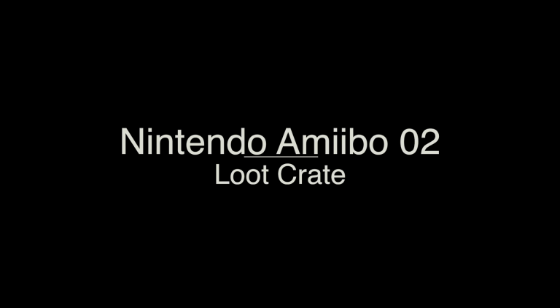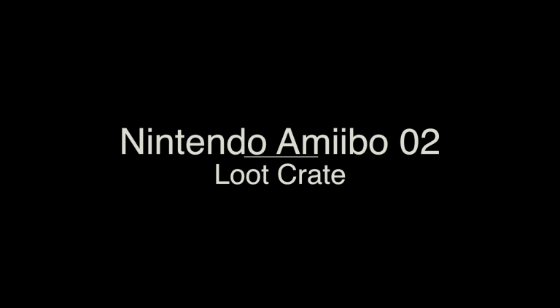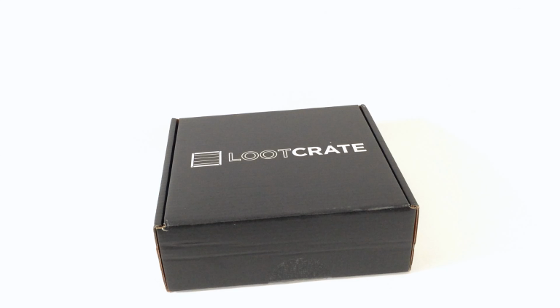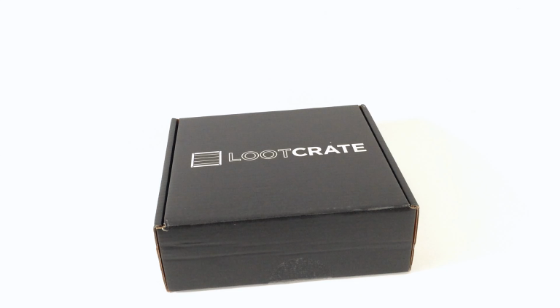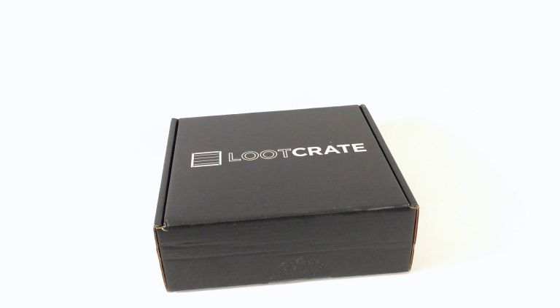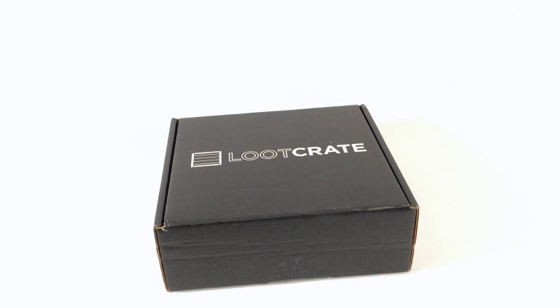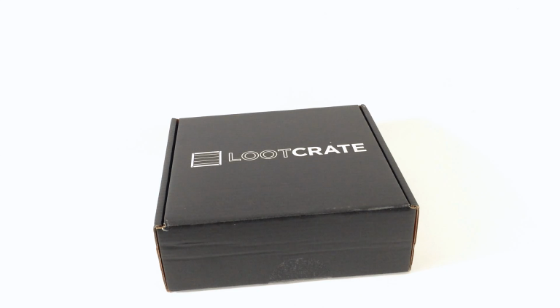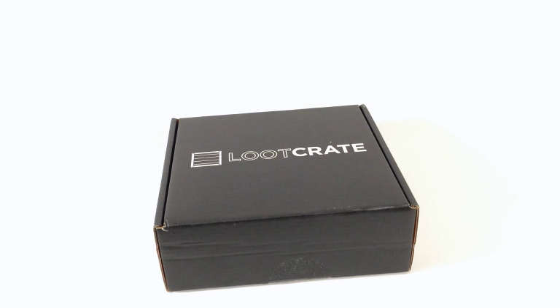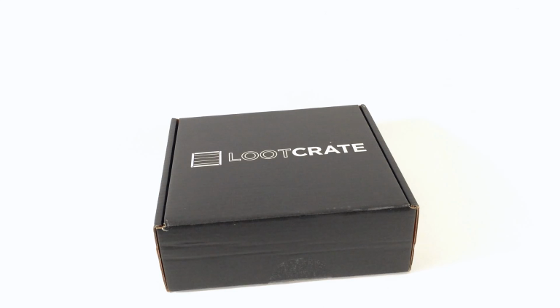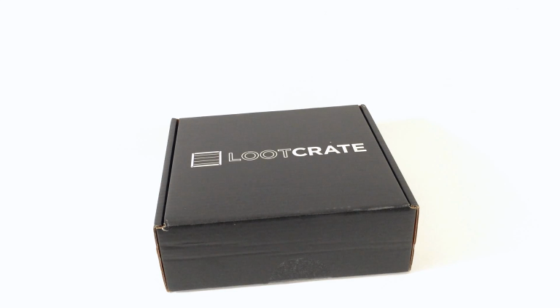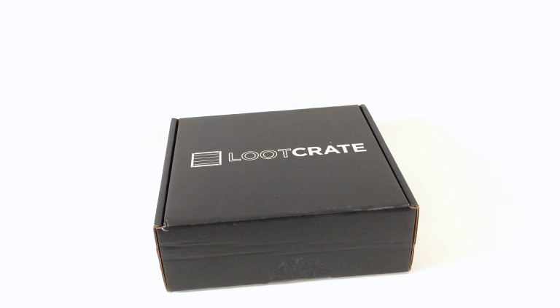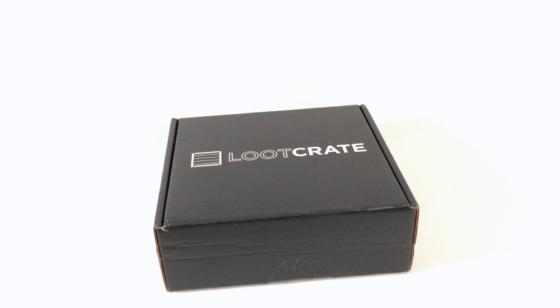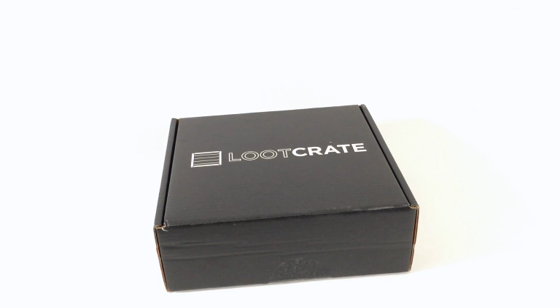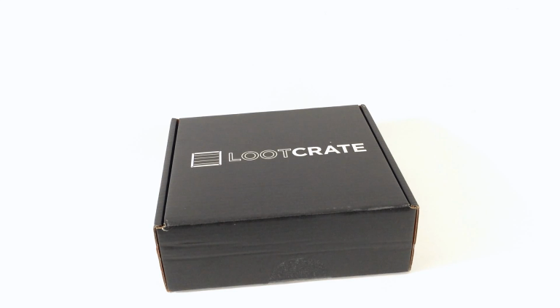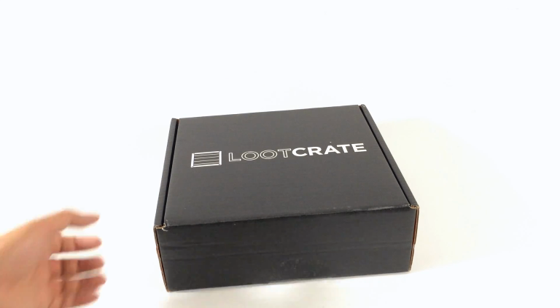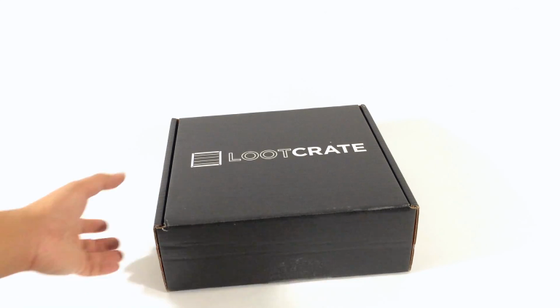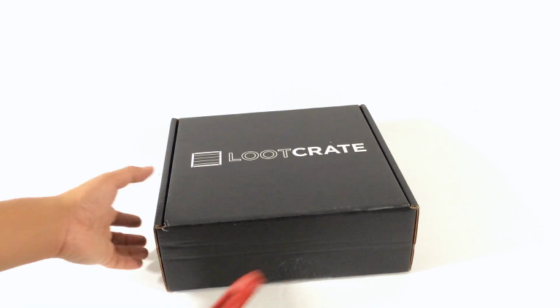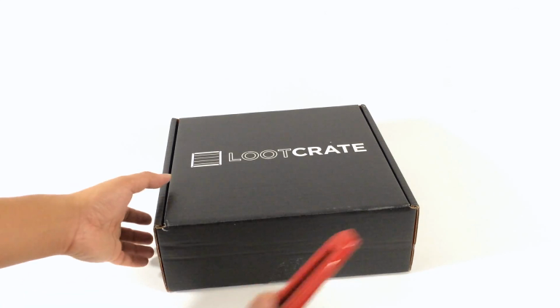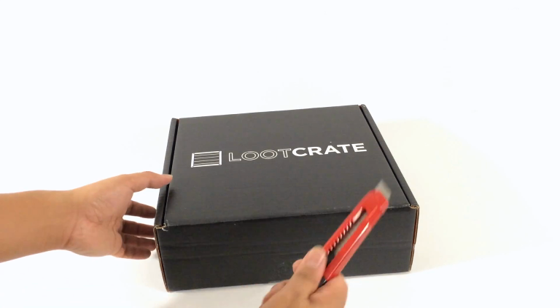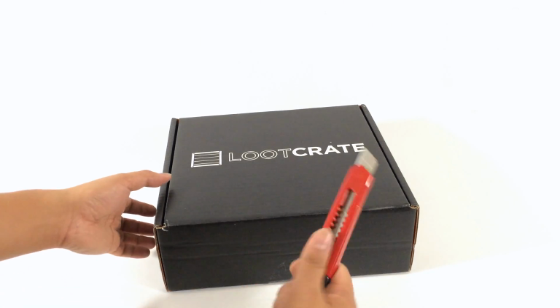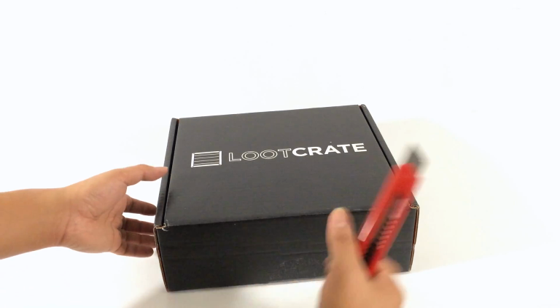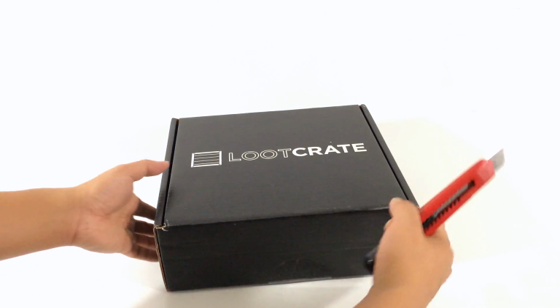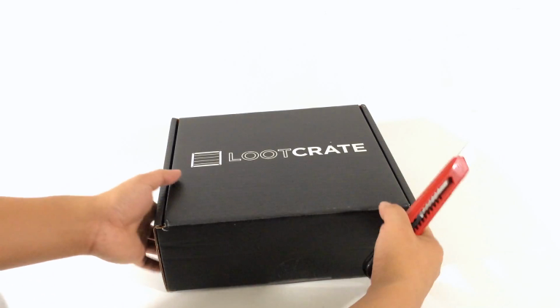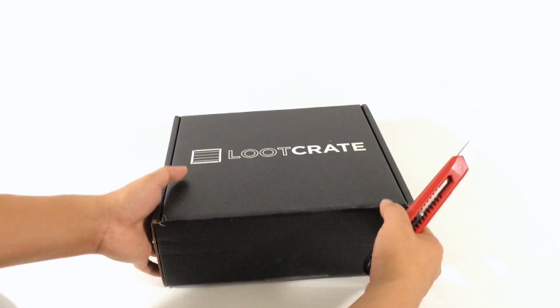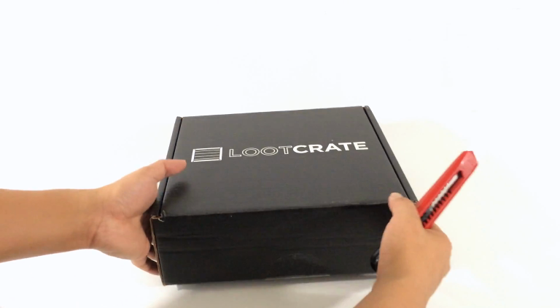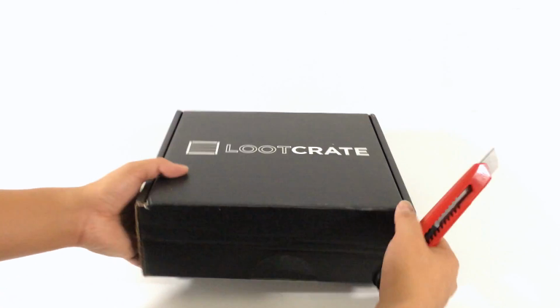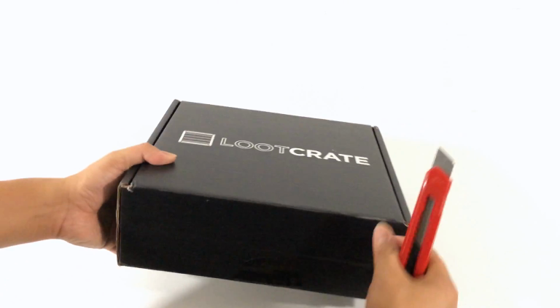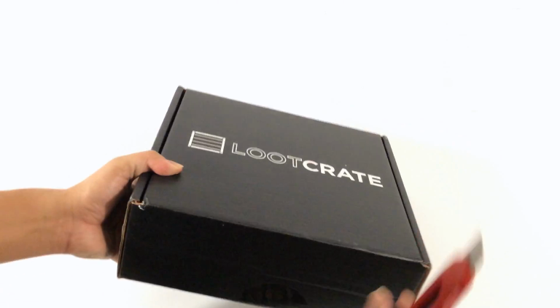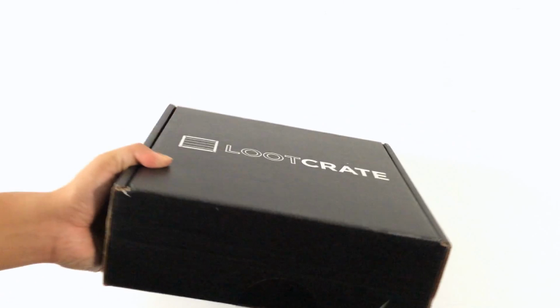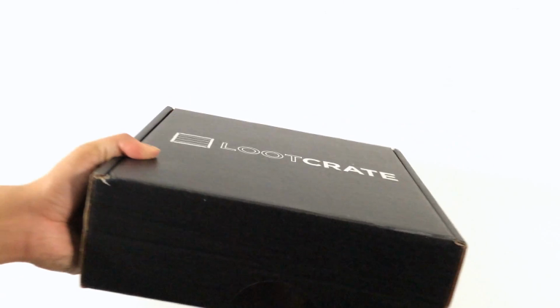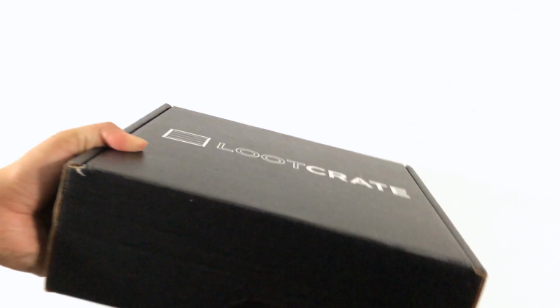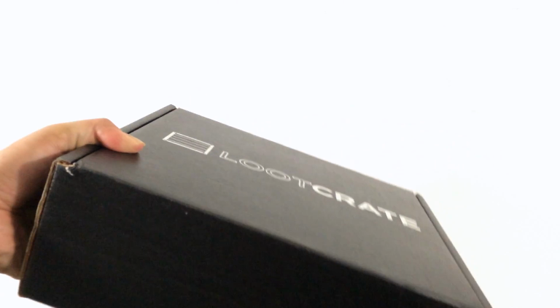Looks like I've got my second Amiibo Loot Crate delivered — let's open it up and check it out.